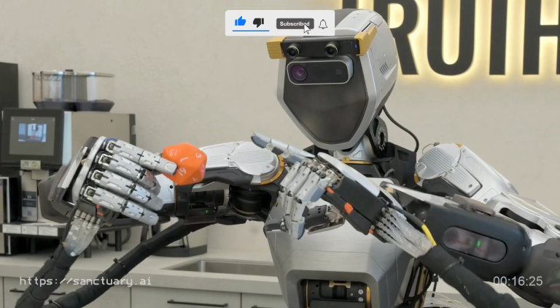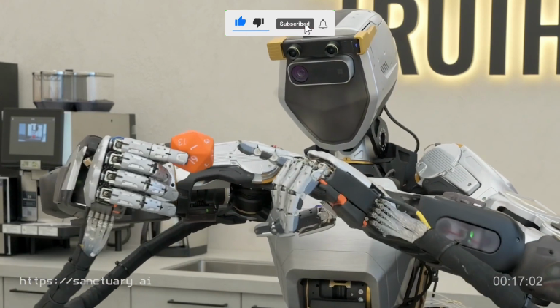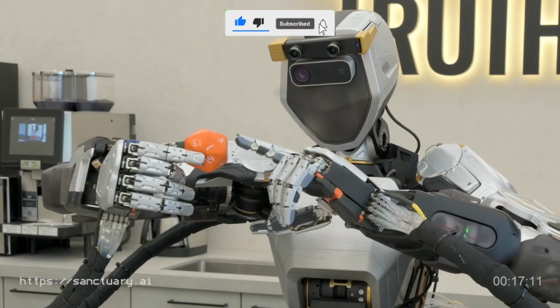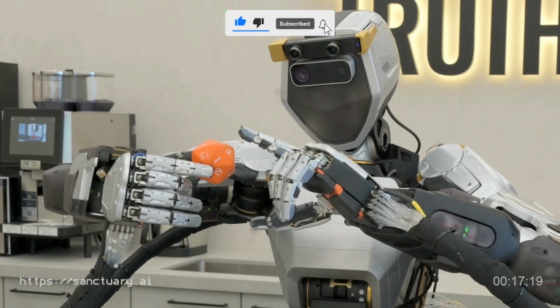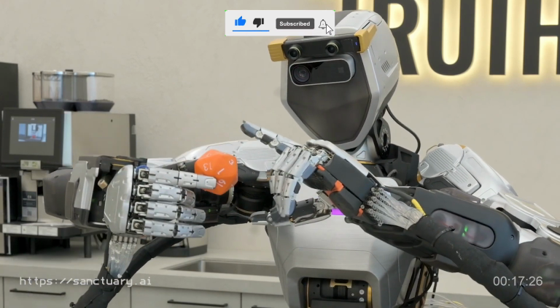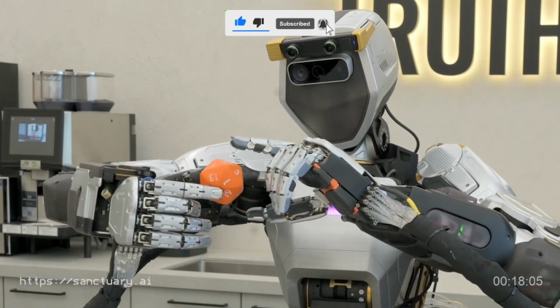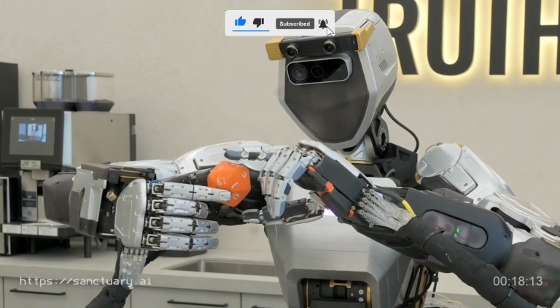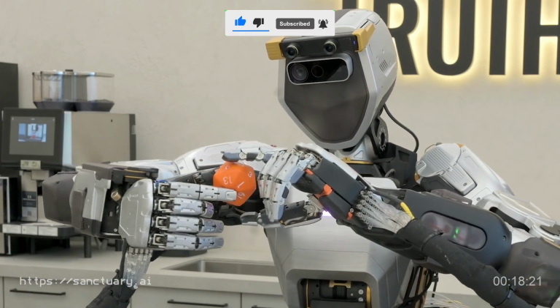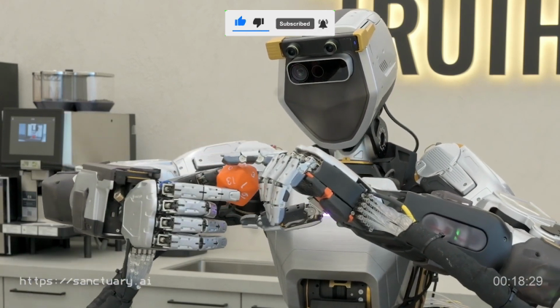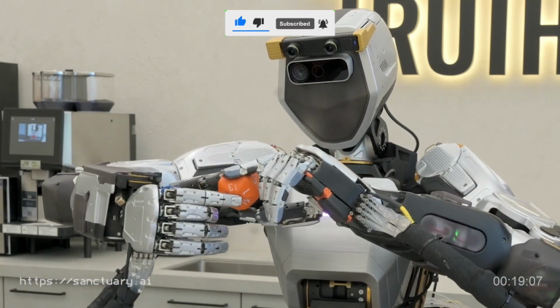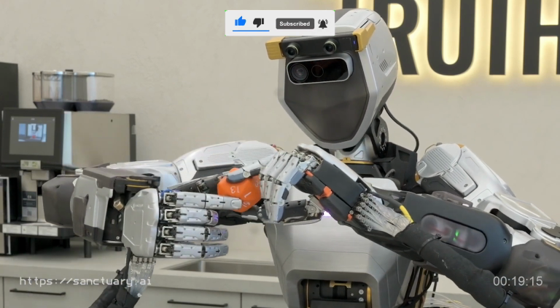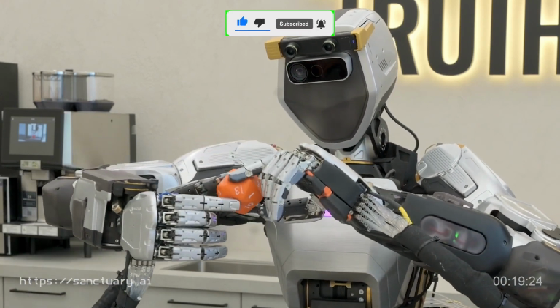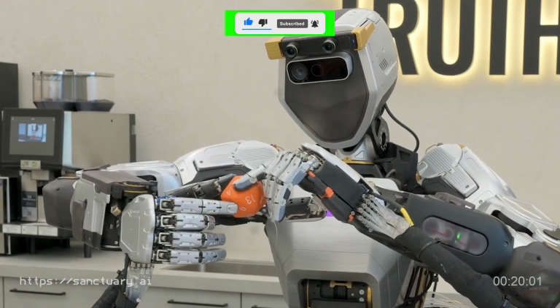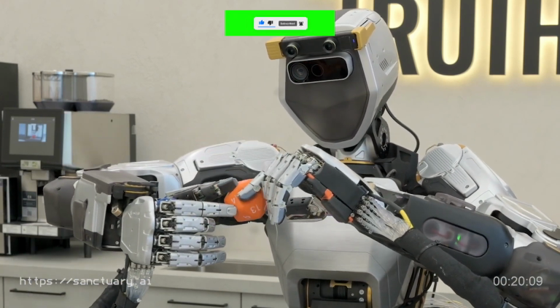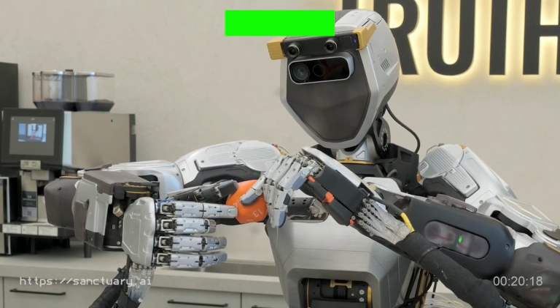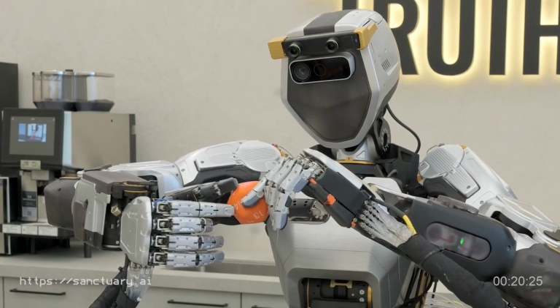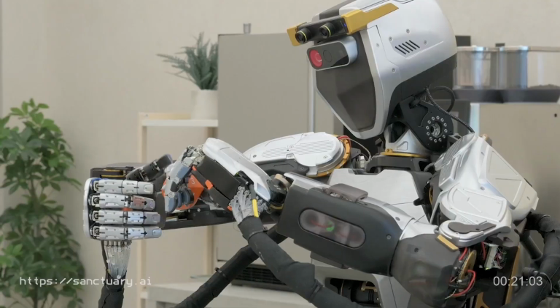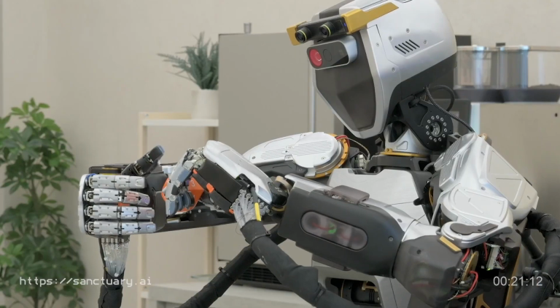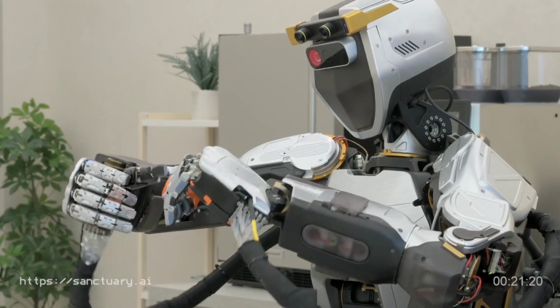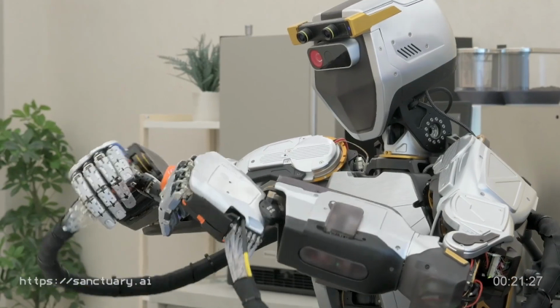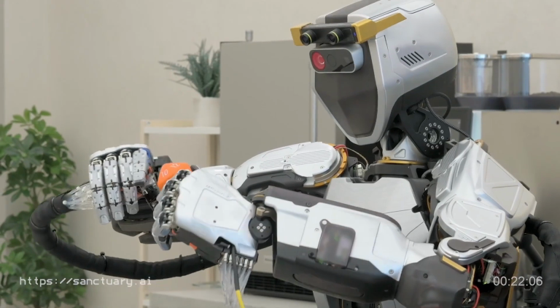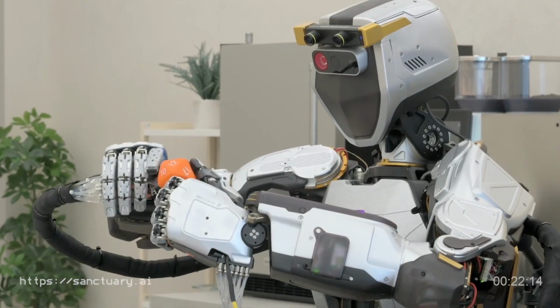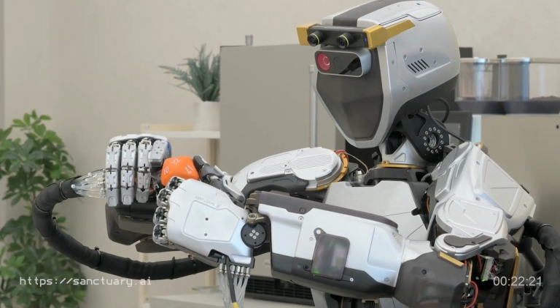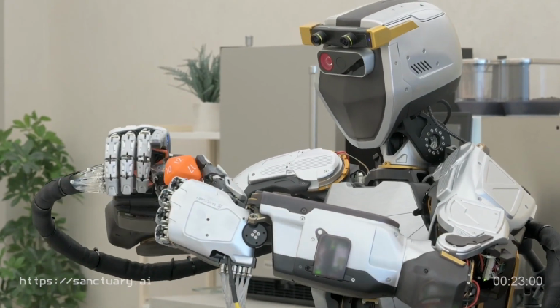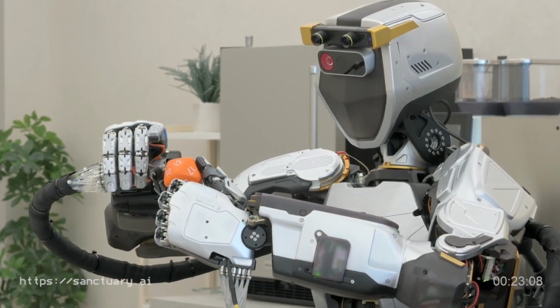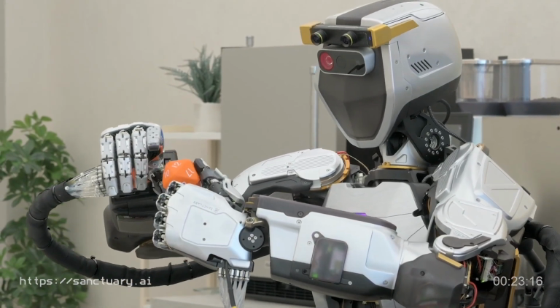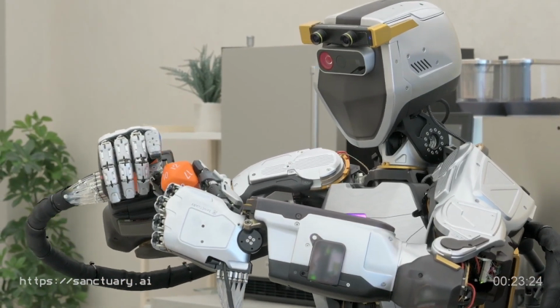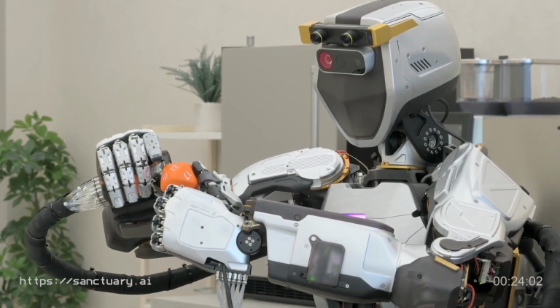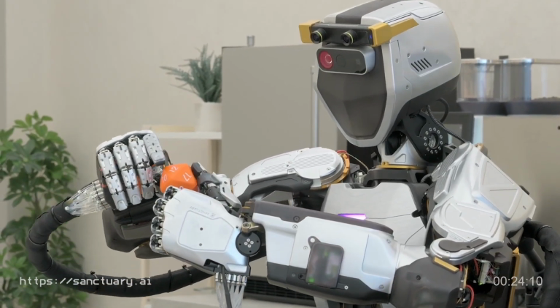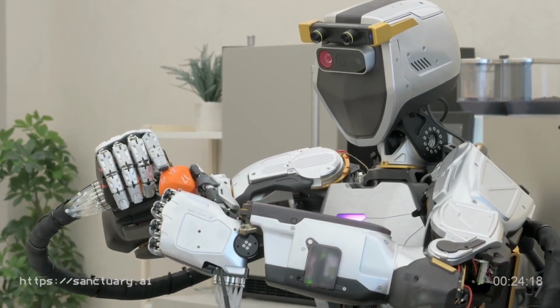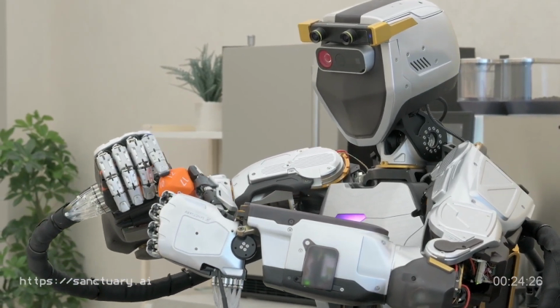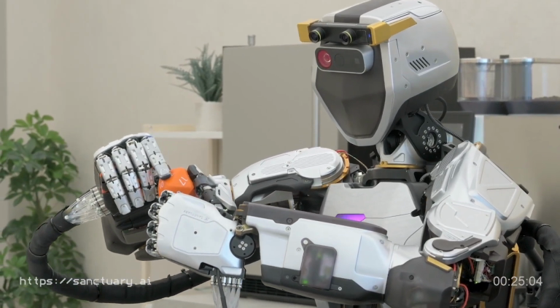With Phoenix, the future isn't near, it's here. Embrace the change and witness how technology and human ingenuity combine to redefine work.